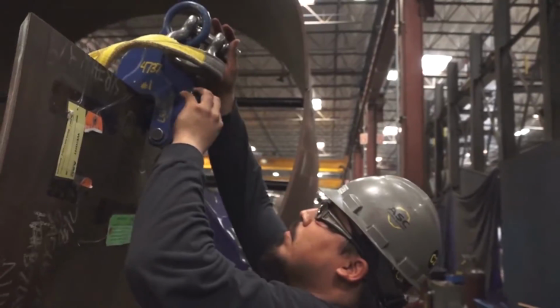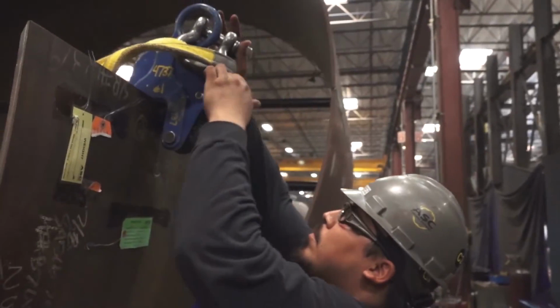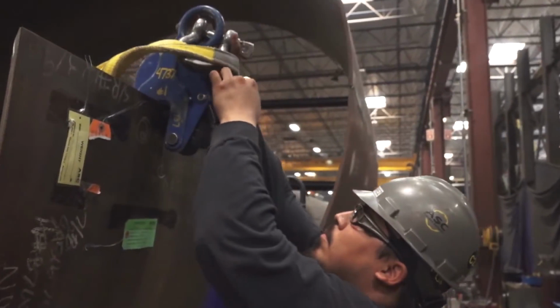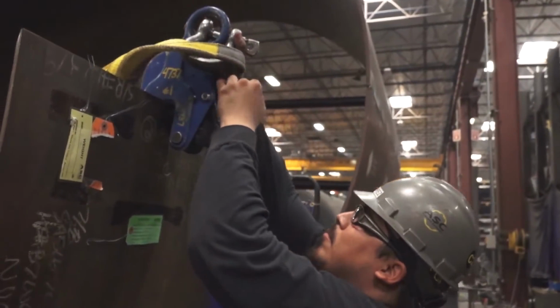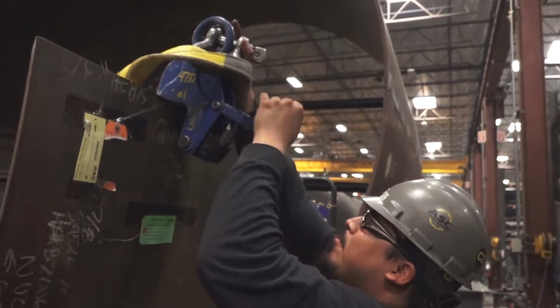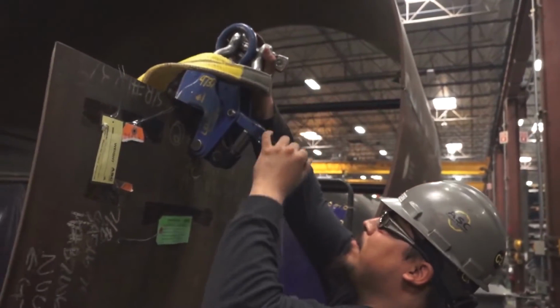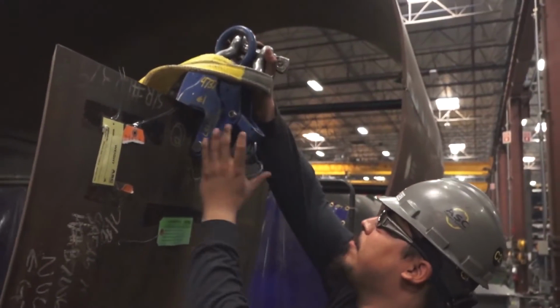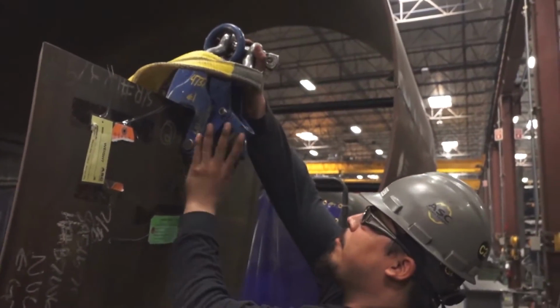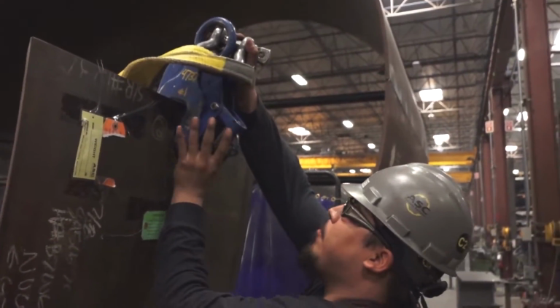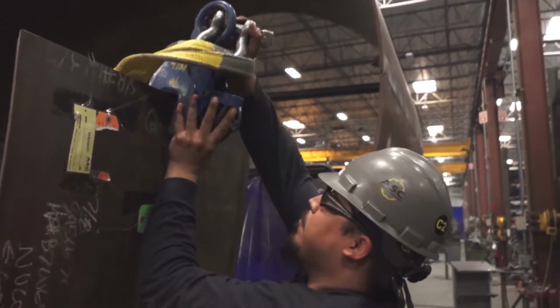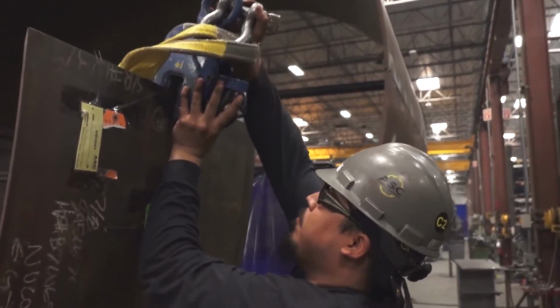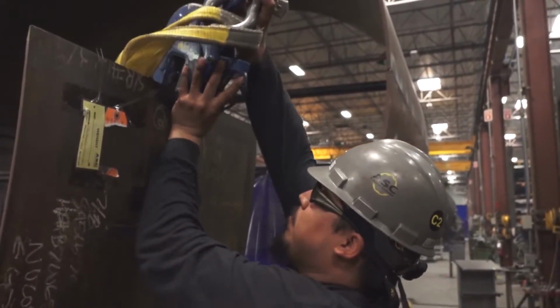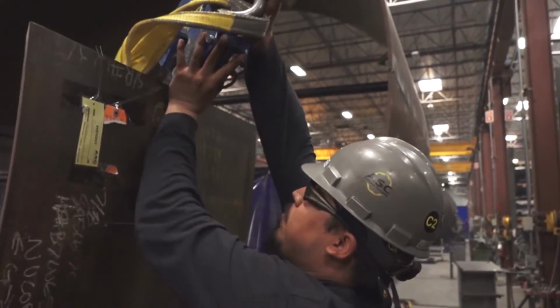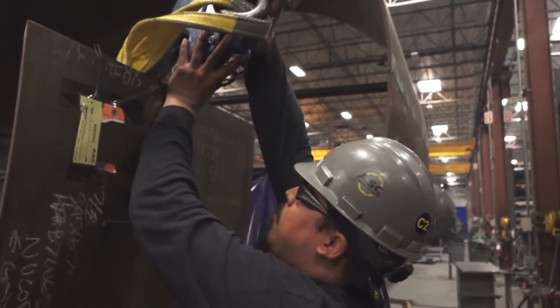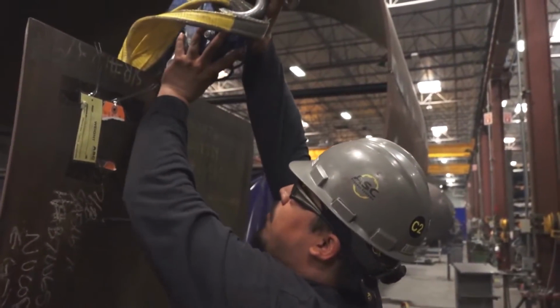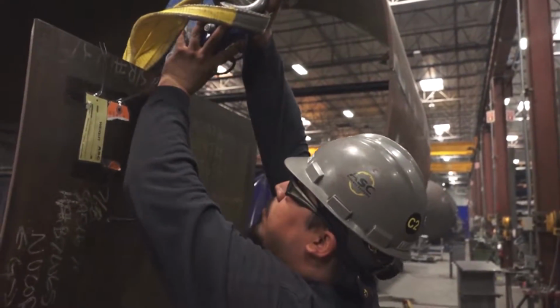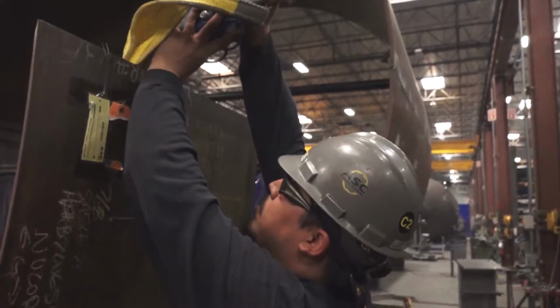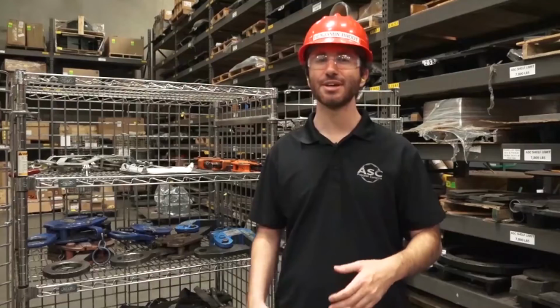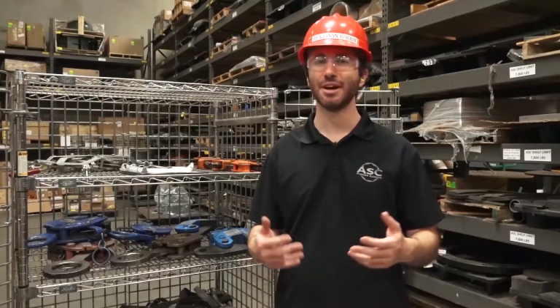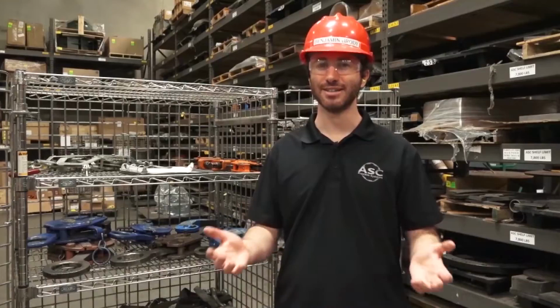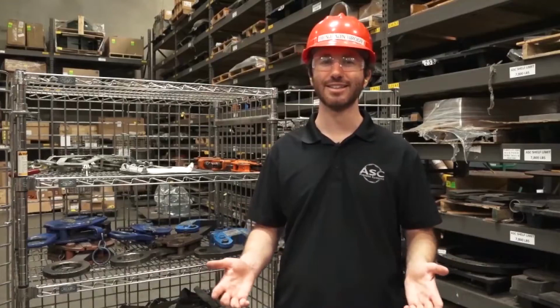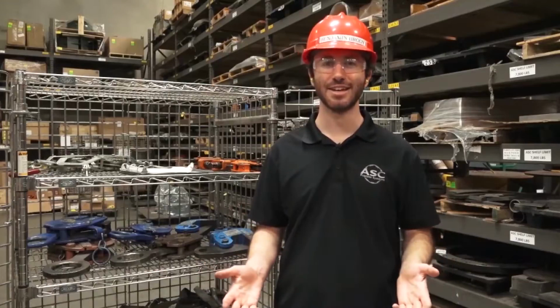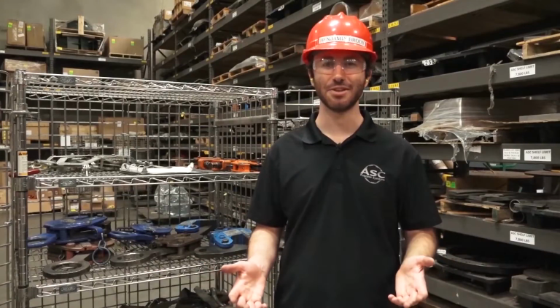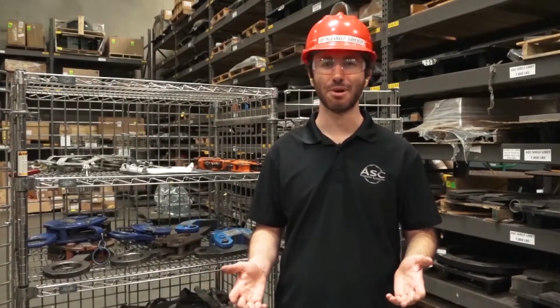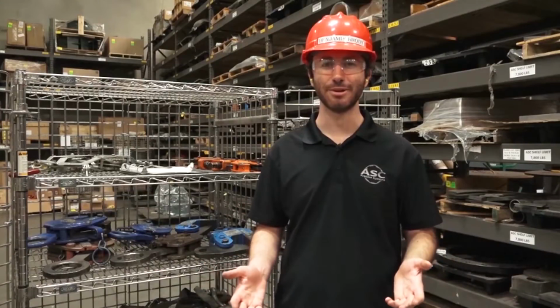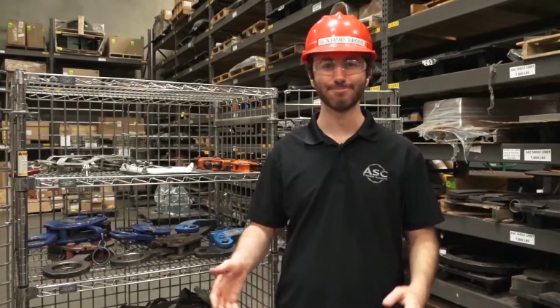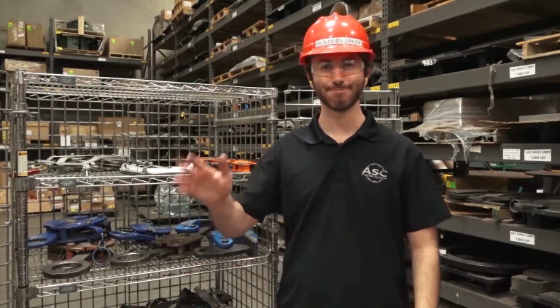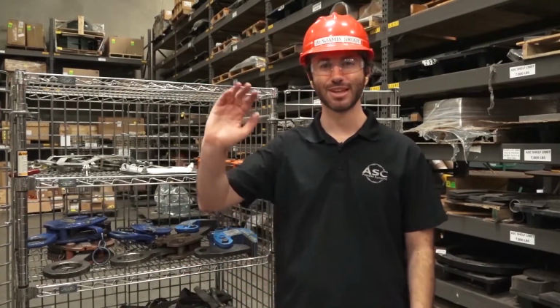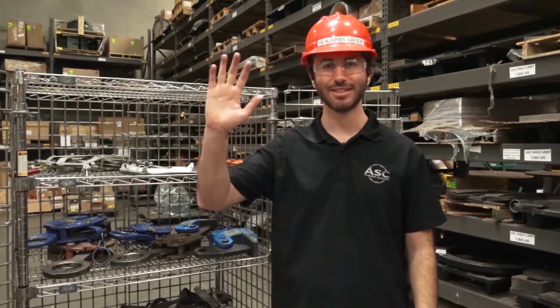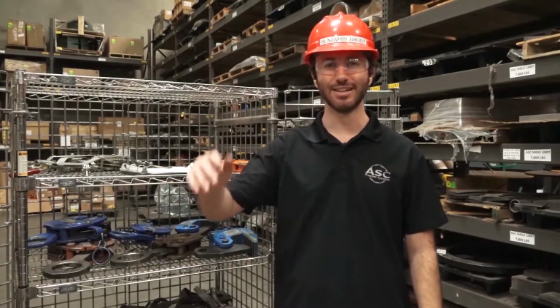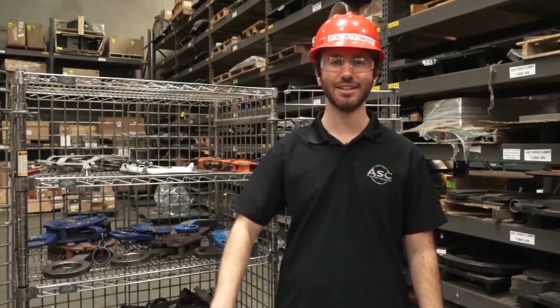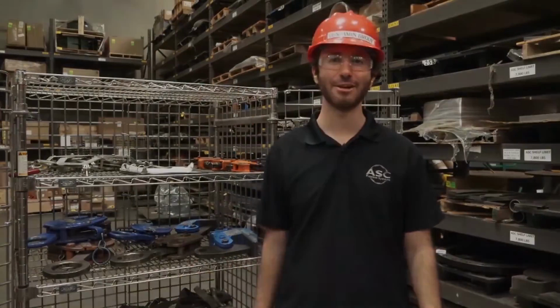And that's it on clamps. If you have any questions, contact the safety department. Talk to you later.